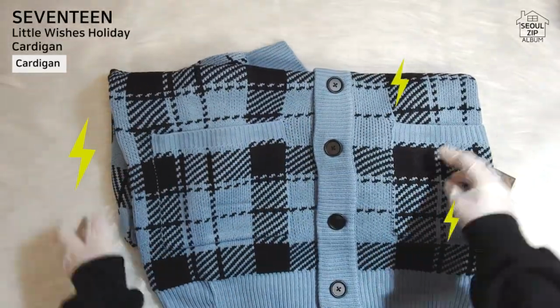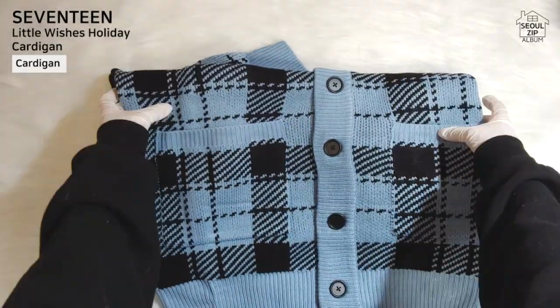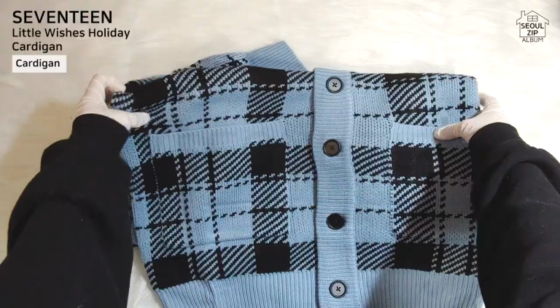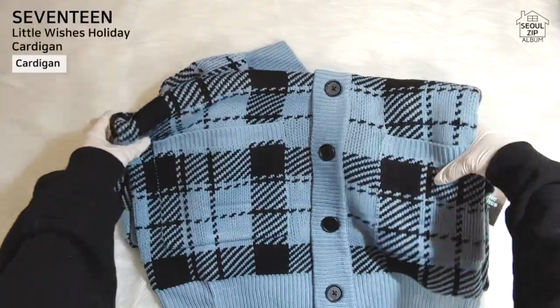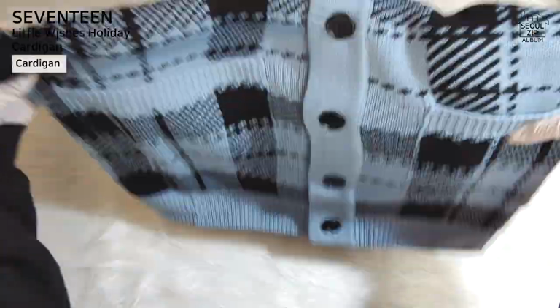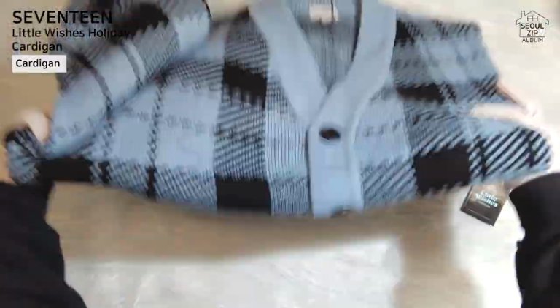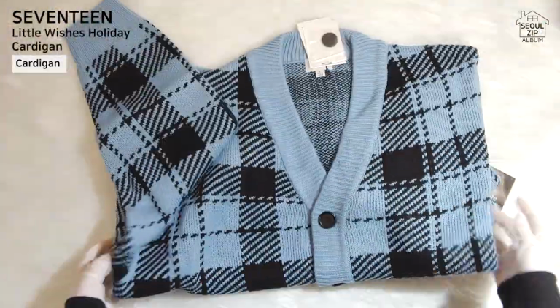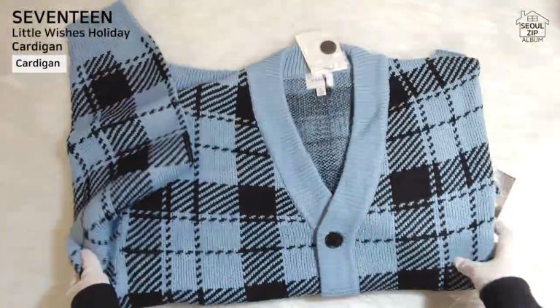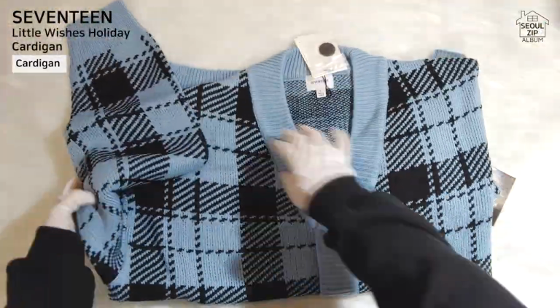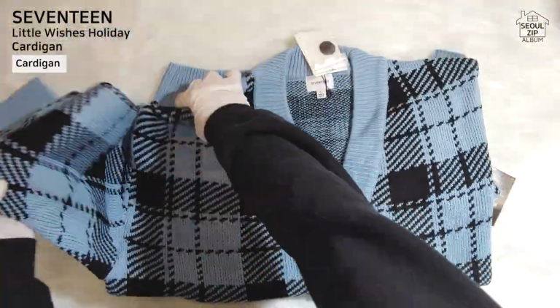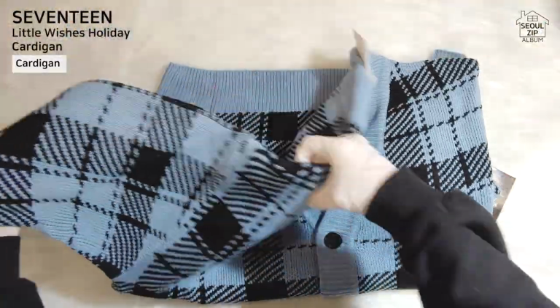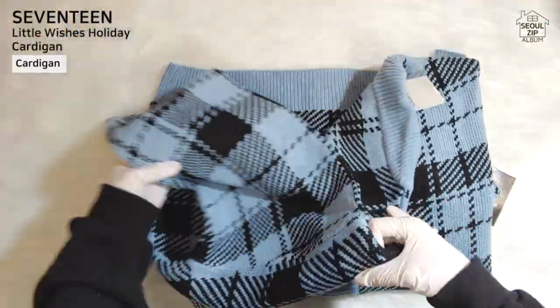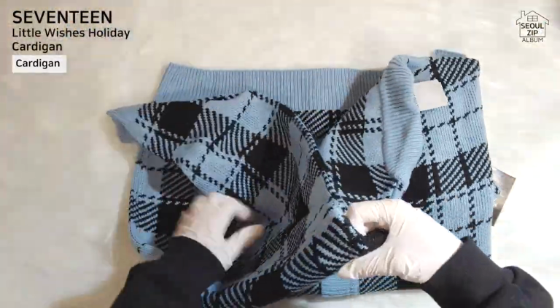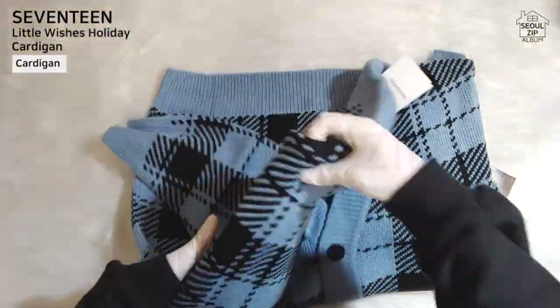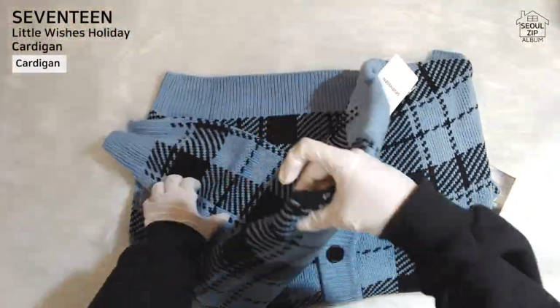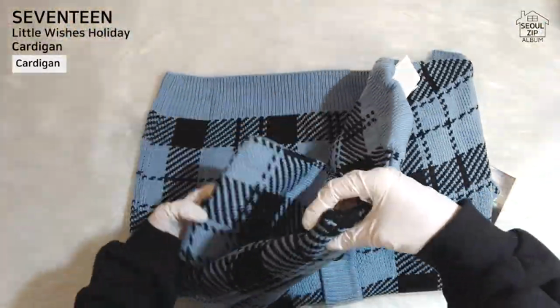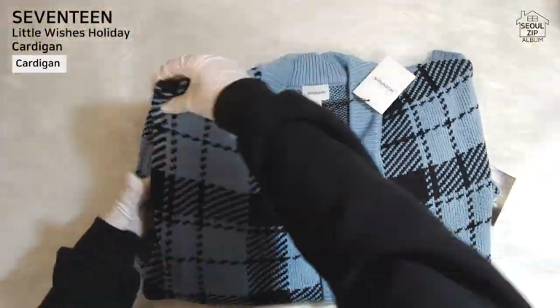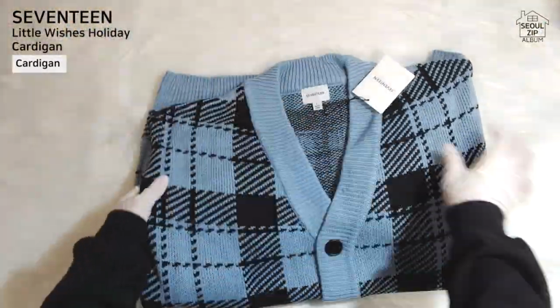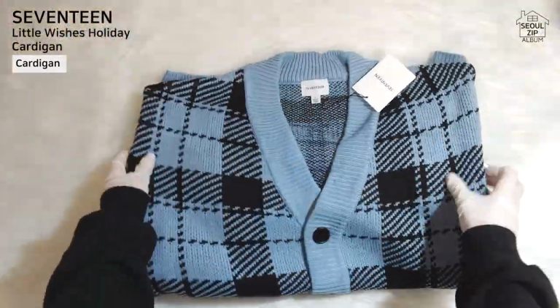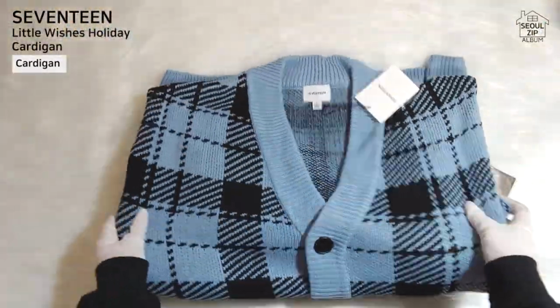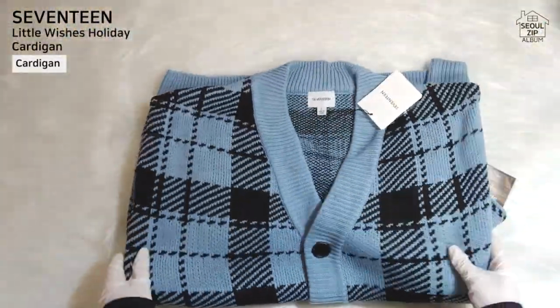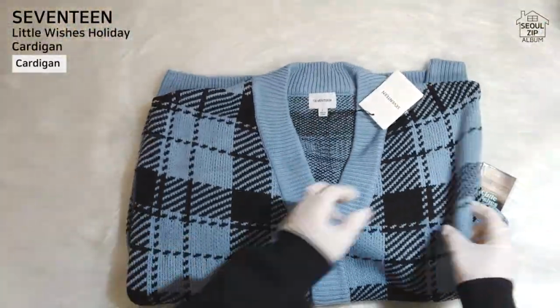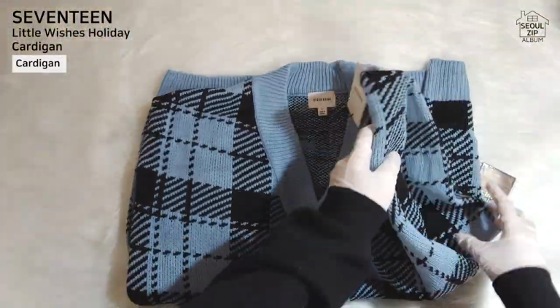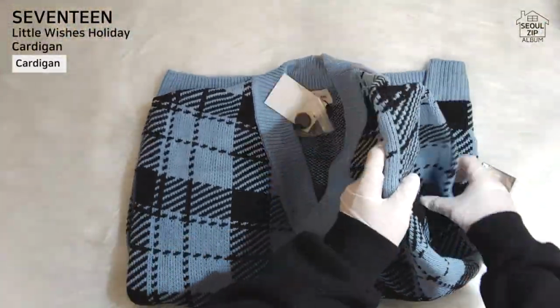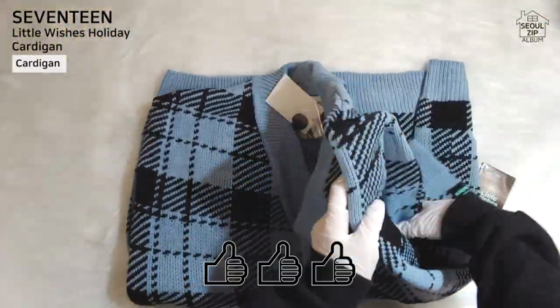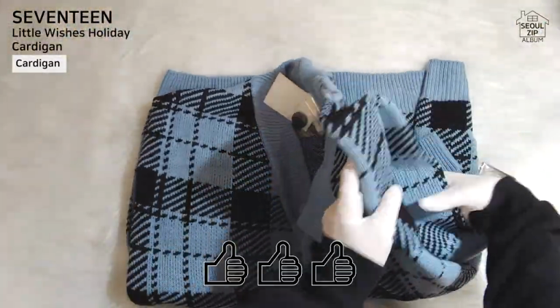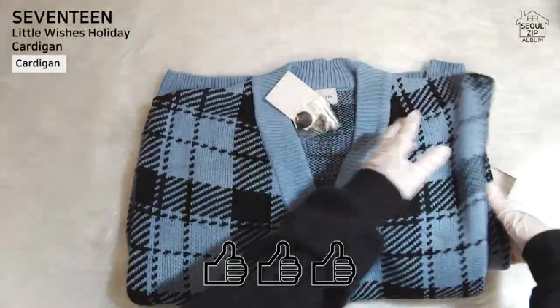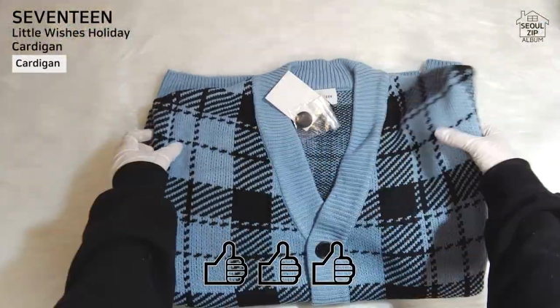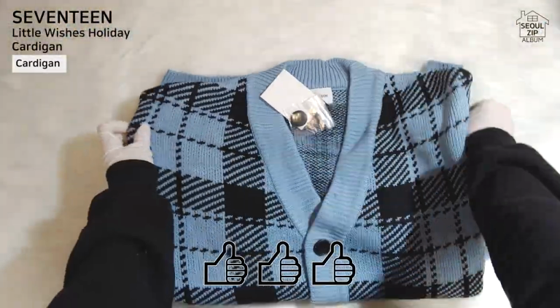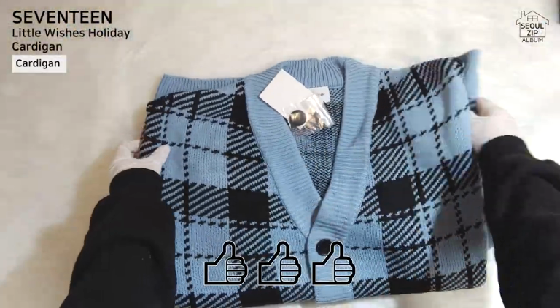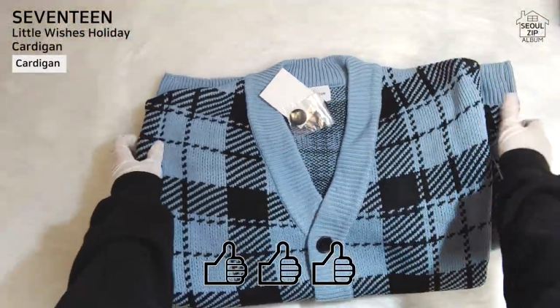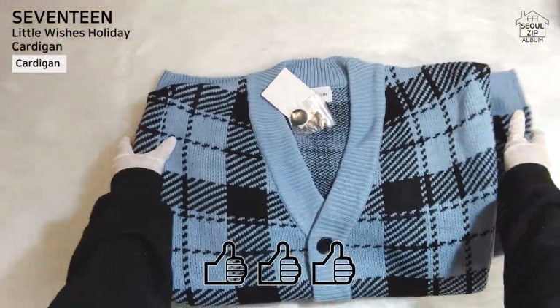But I think overall, this is a nice quality item. I like this cardigan.